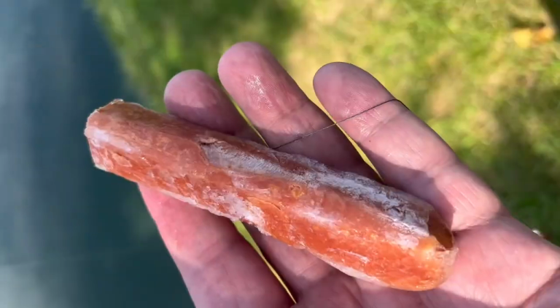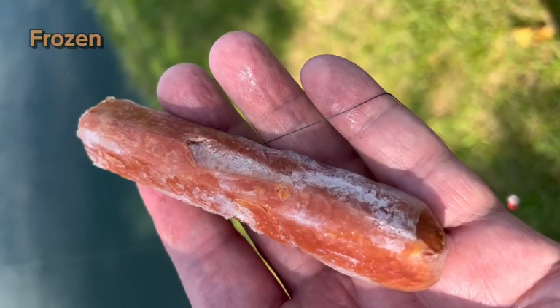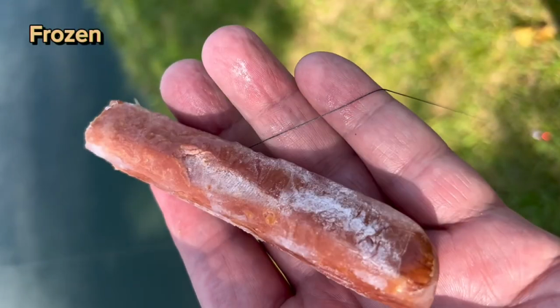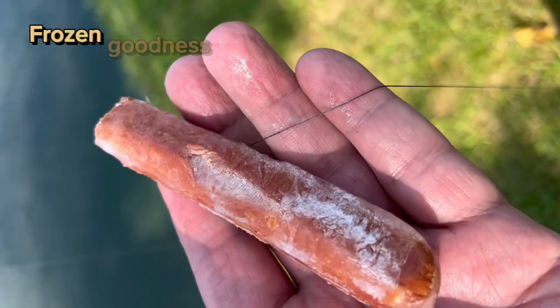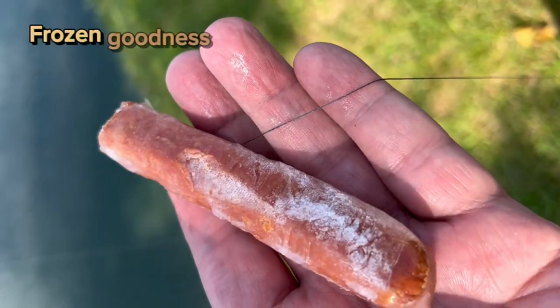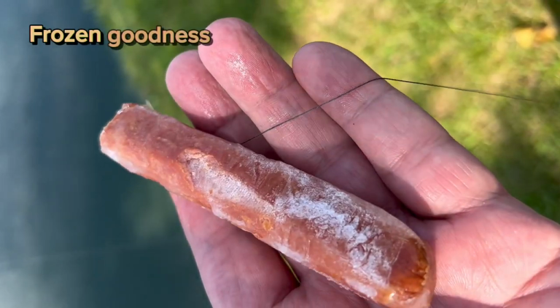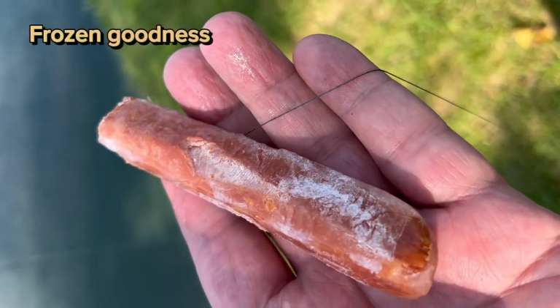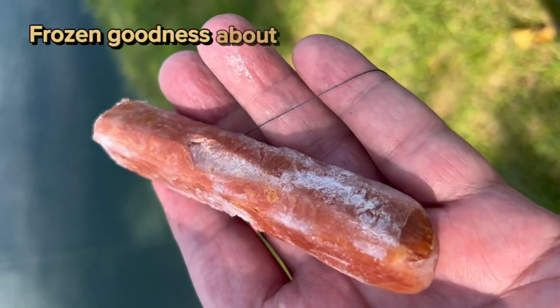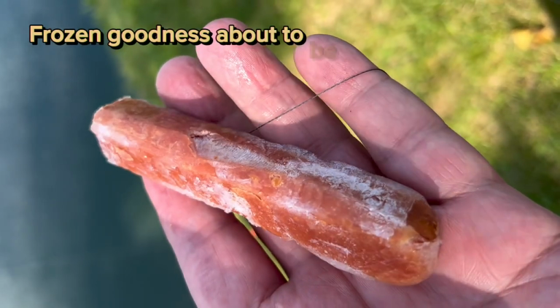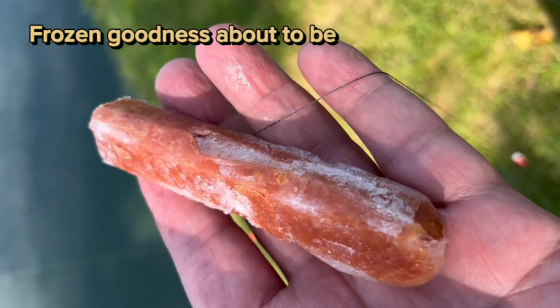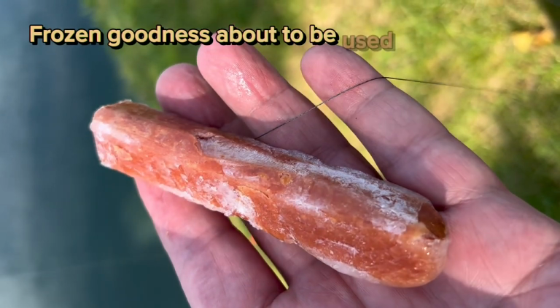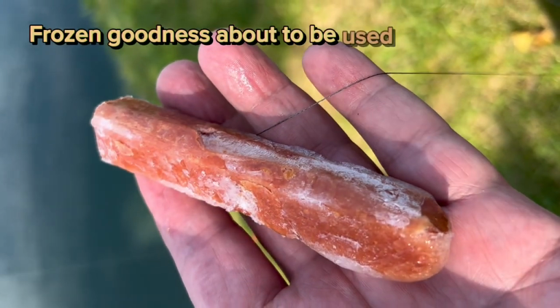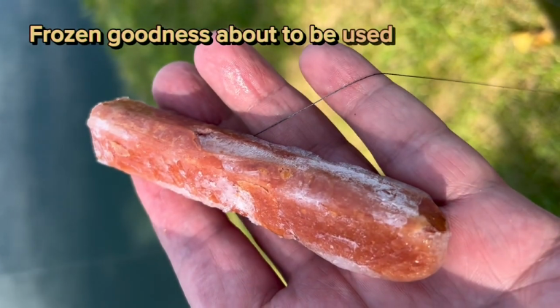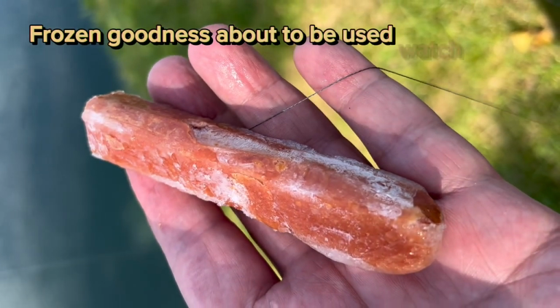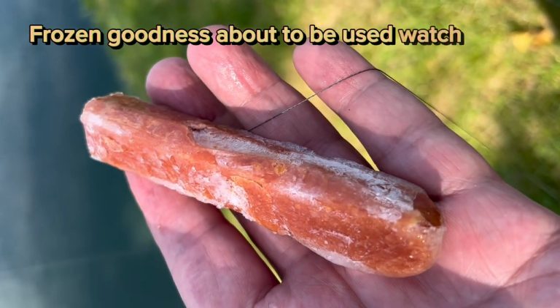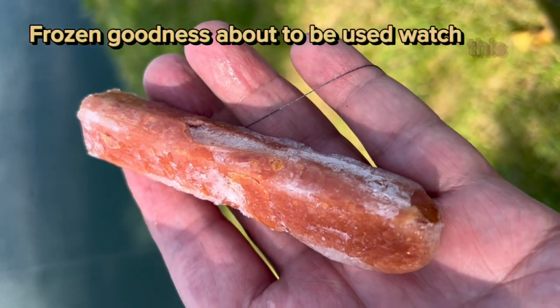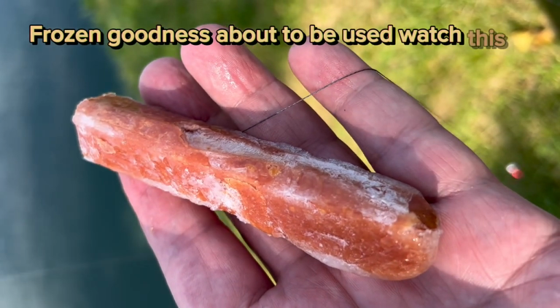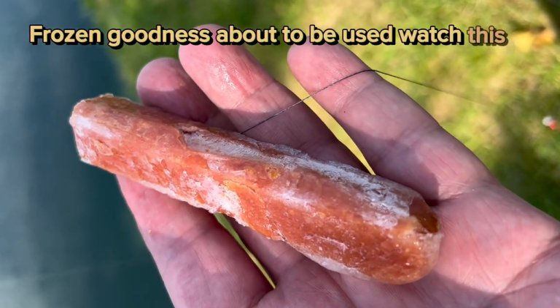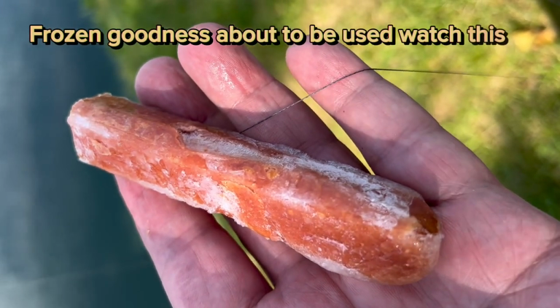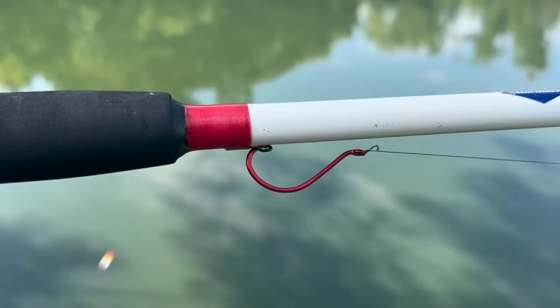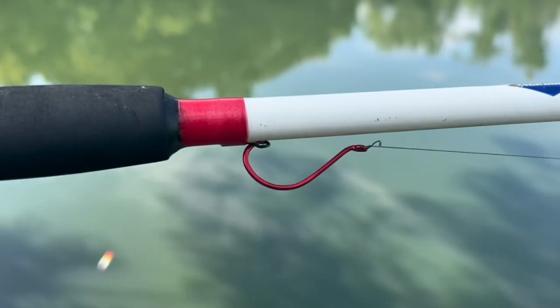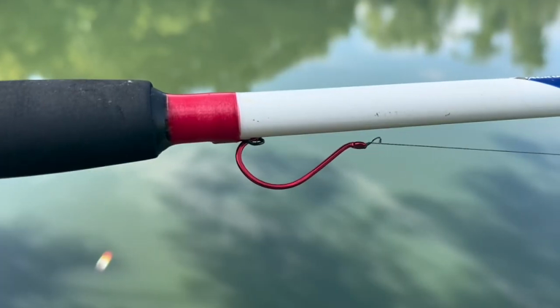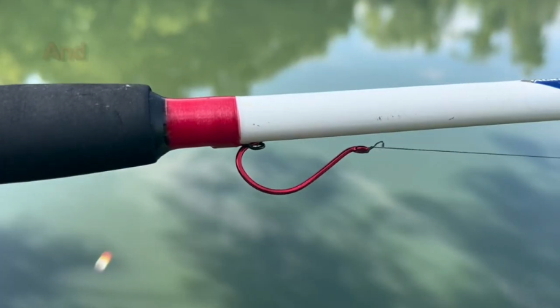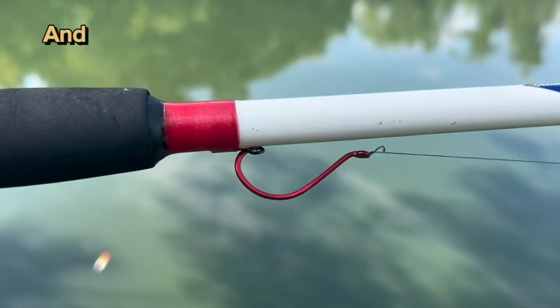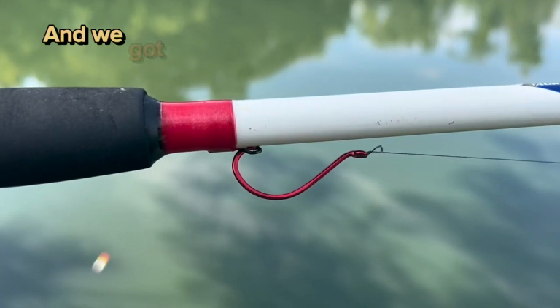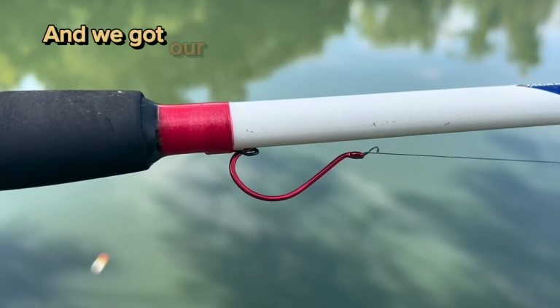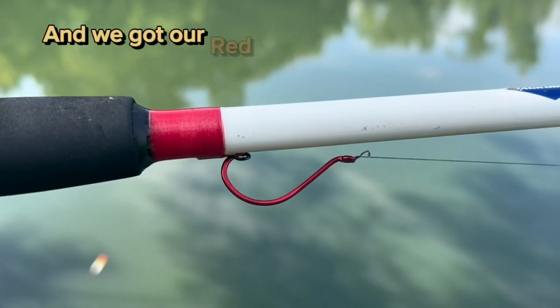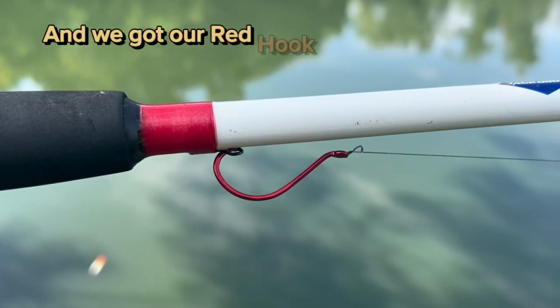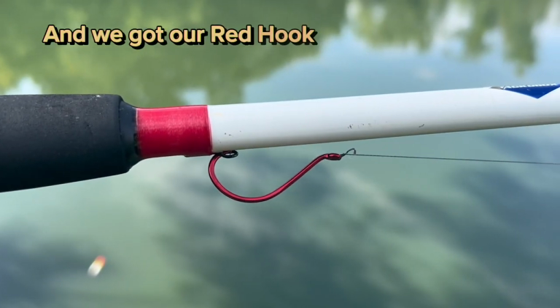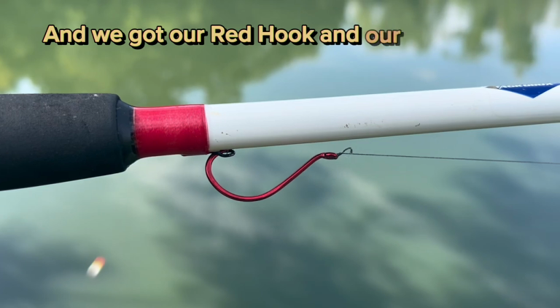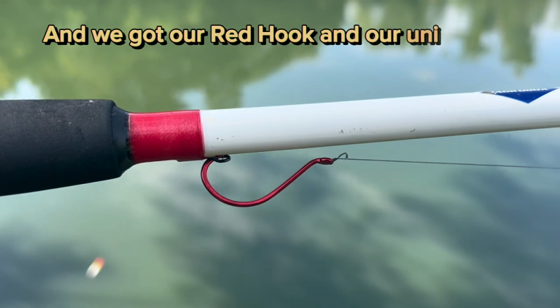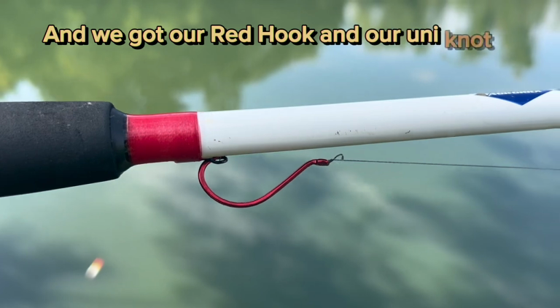Frozen goodness about to be used. Watch this. We got our red hook and our uni knot.